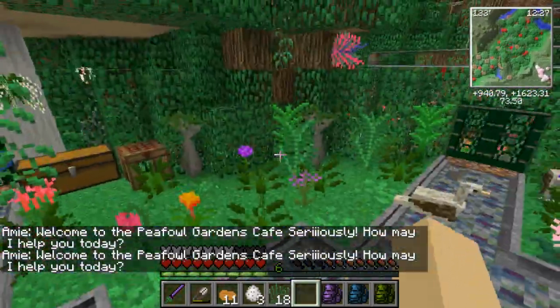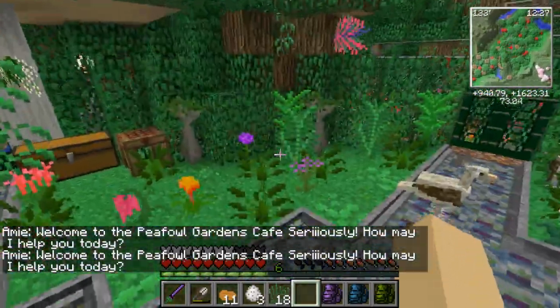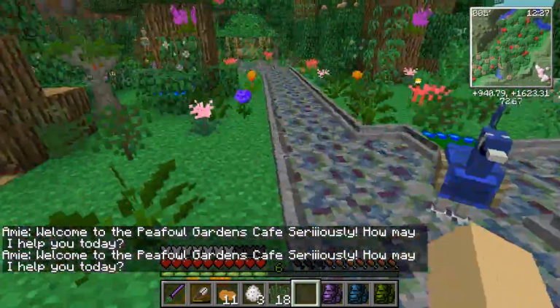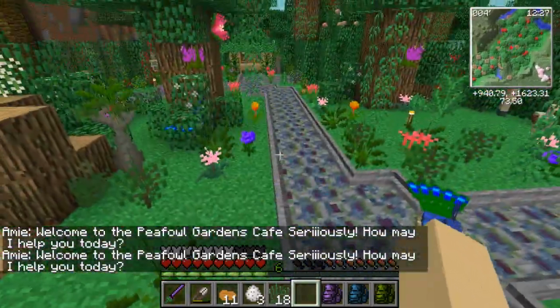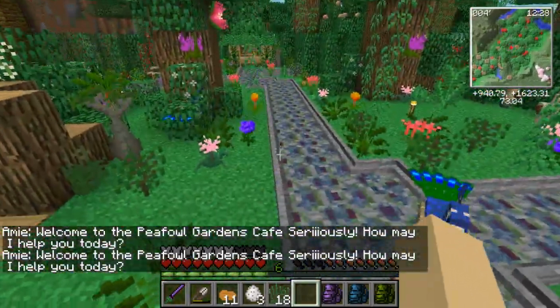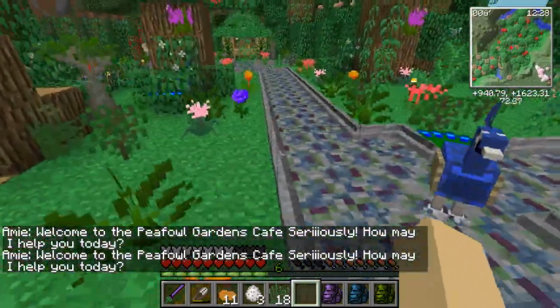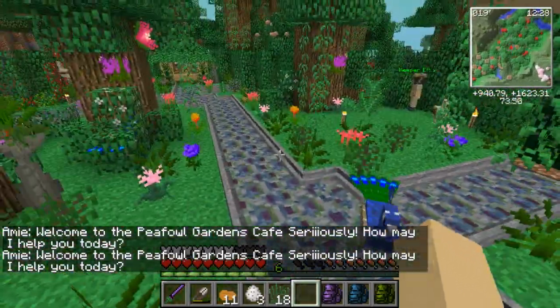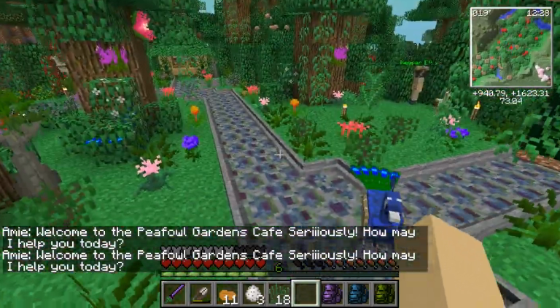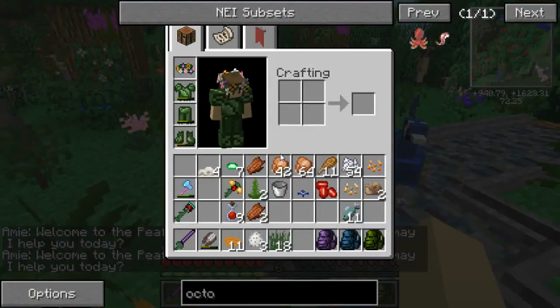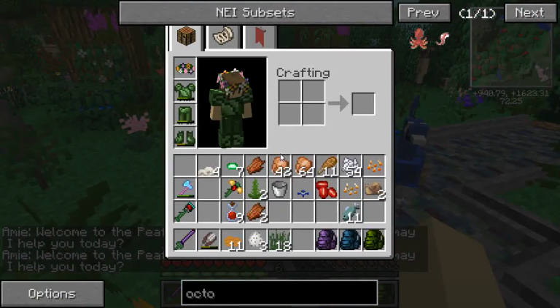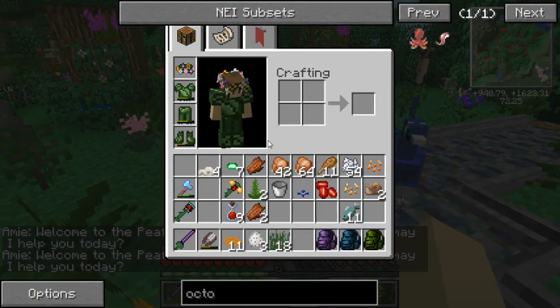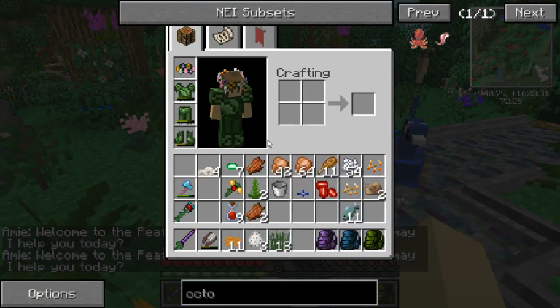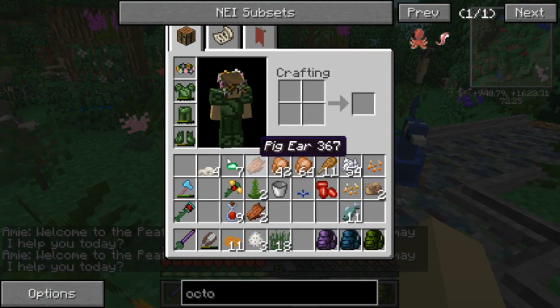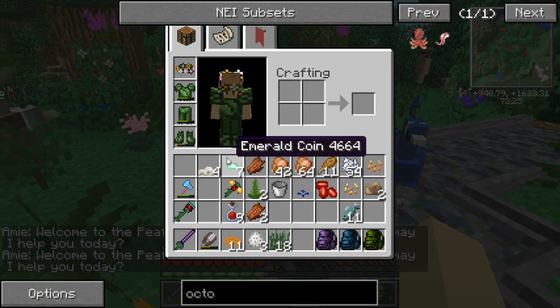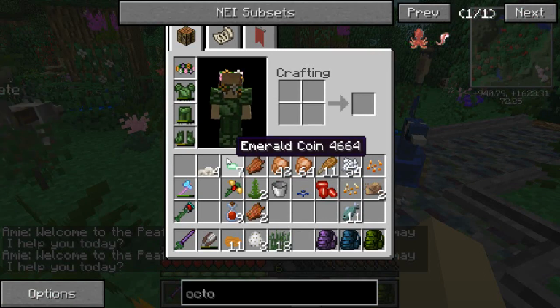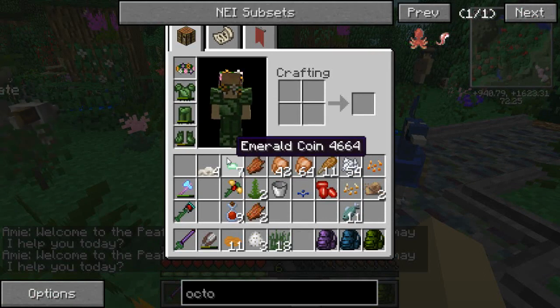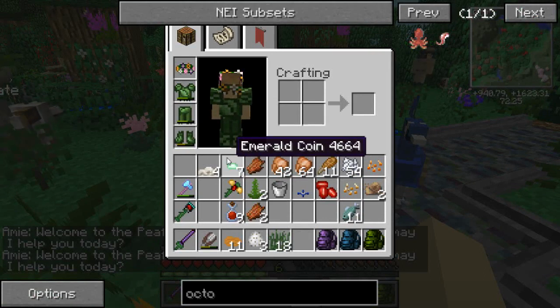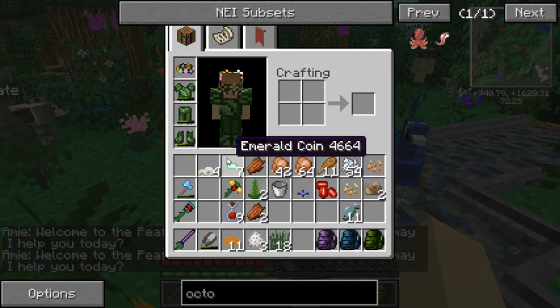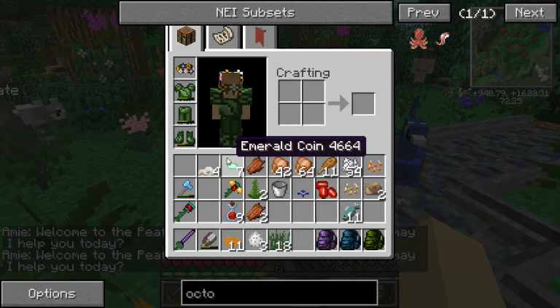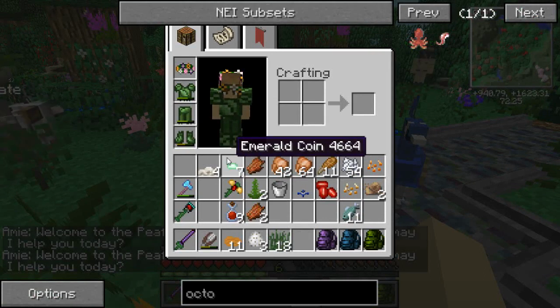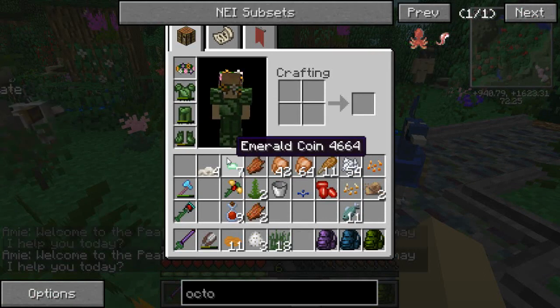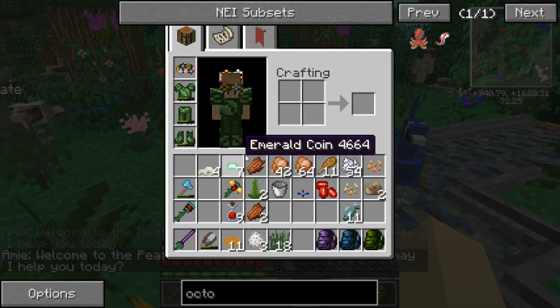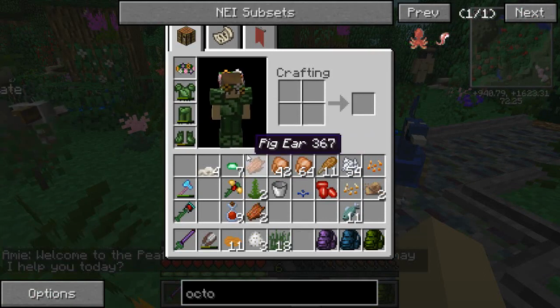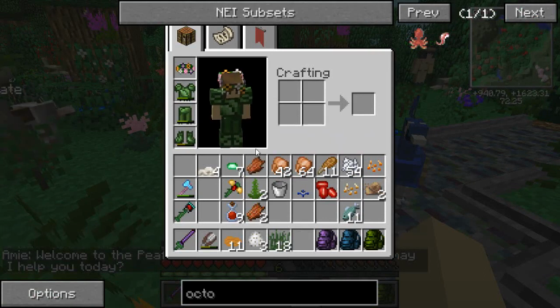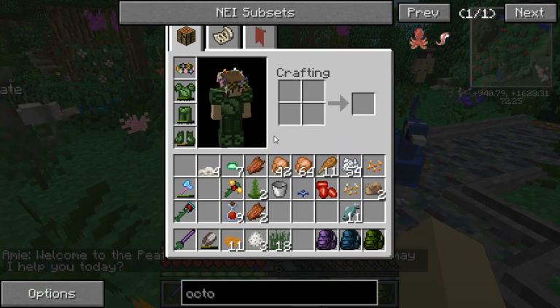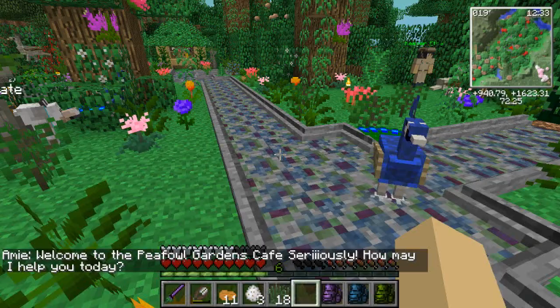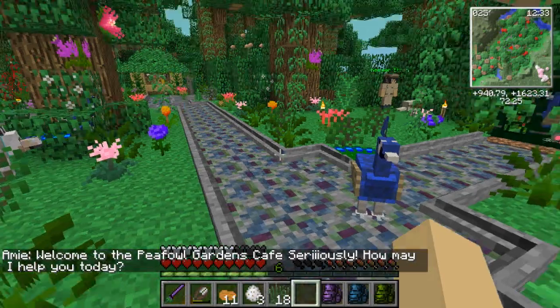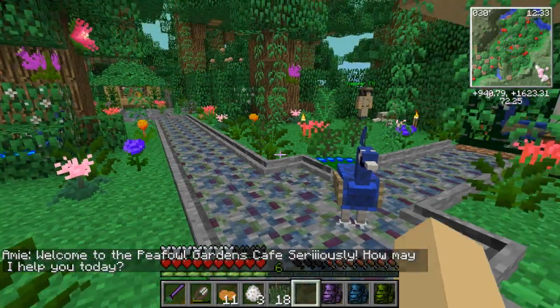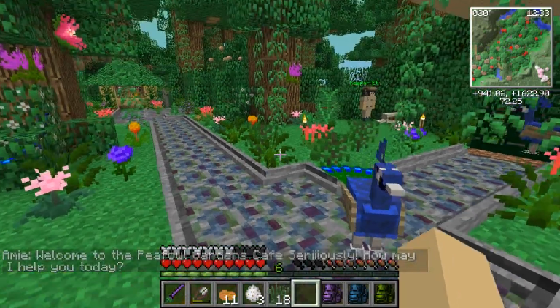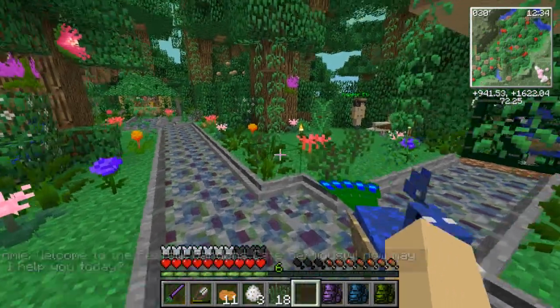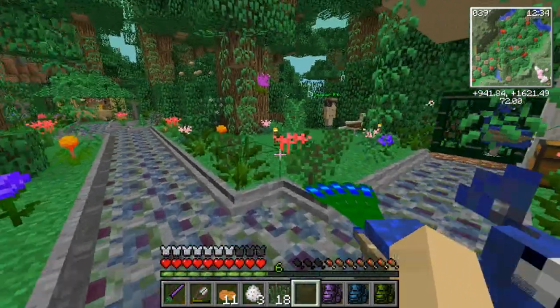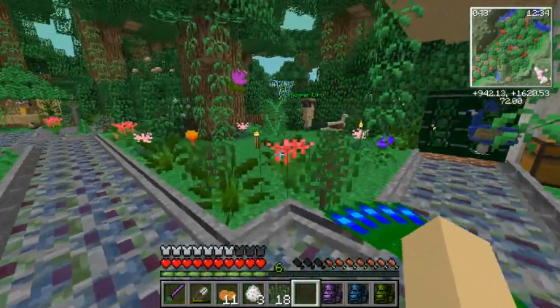Oh you guys, we should have an ATM — we should have an ATM that trades like the coins and things like that. Oh, that would be brilliant!